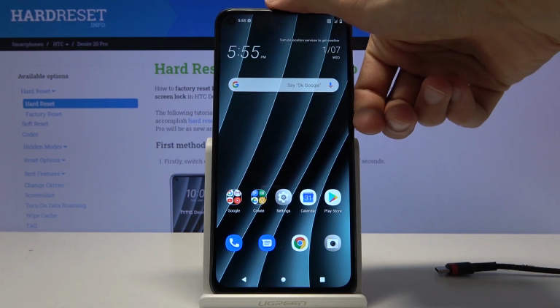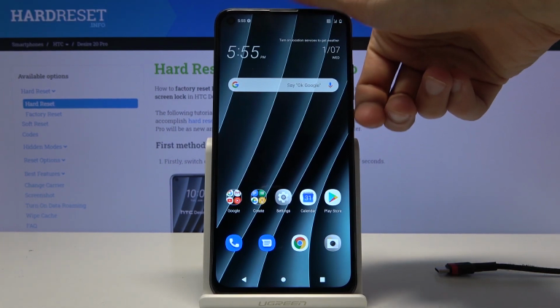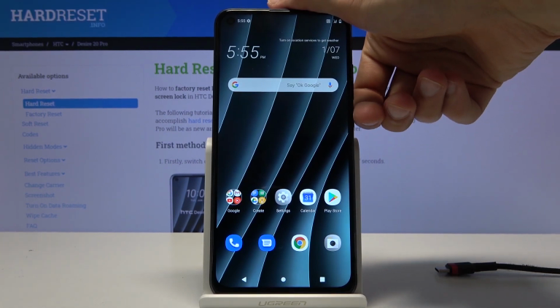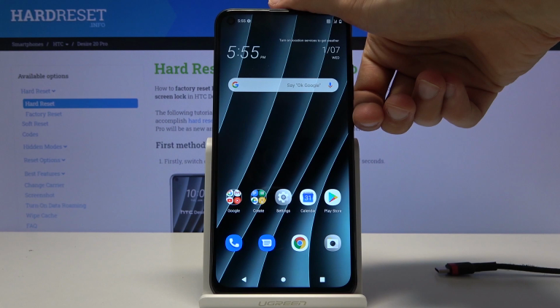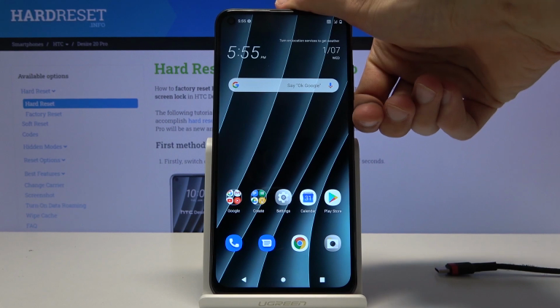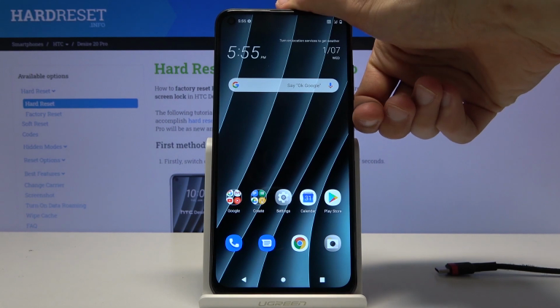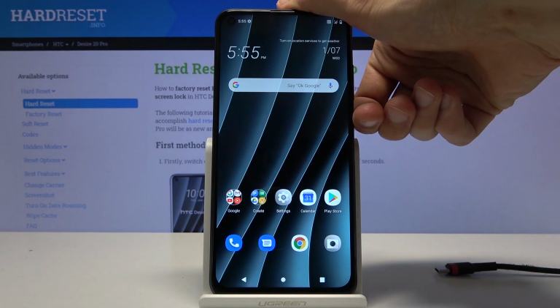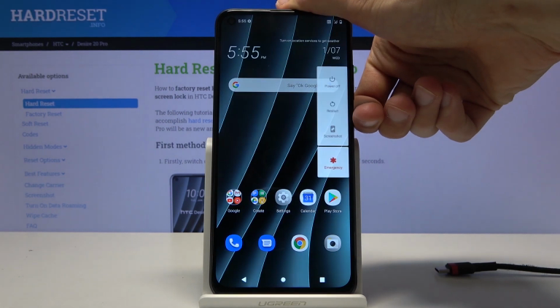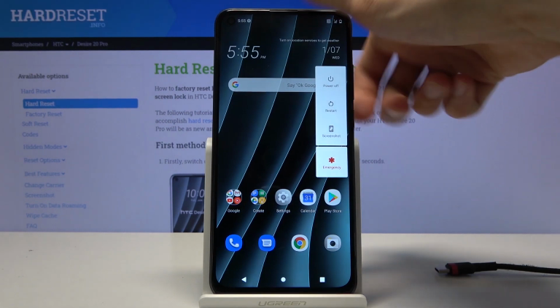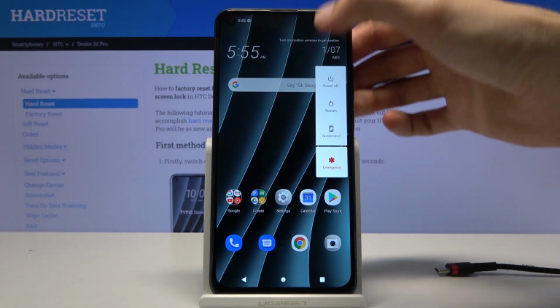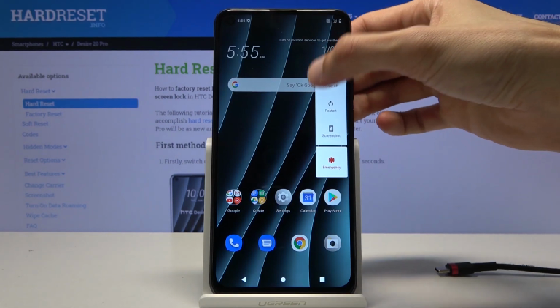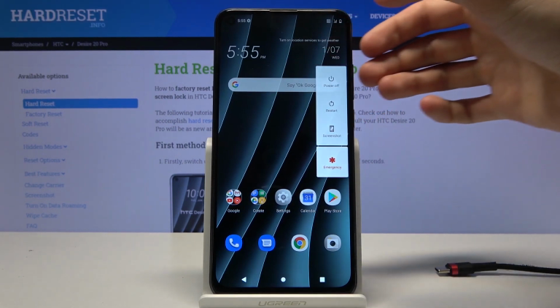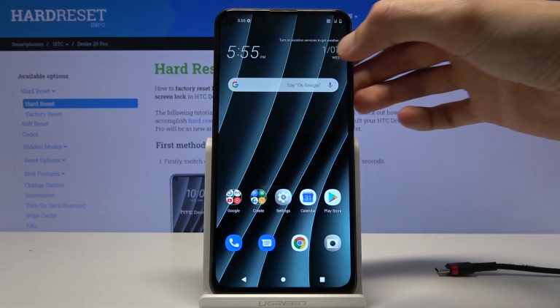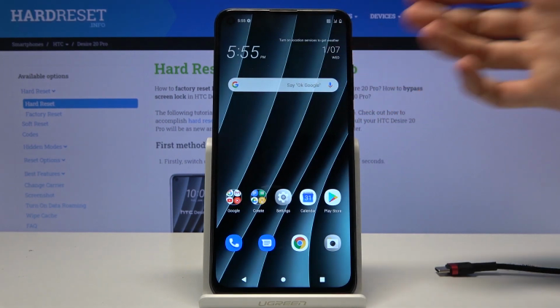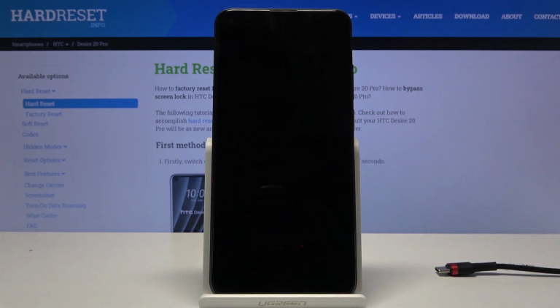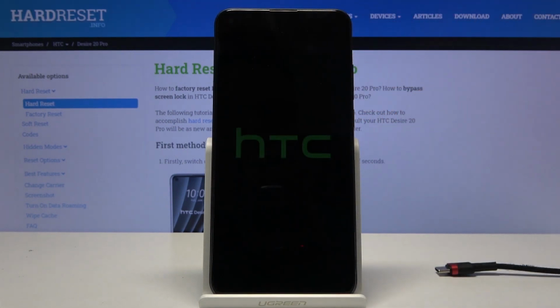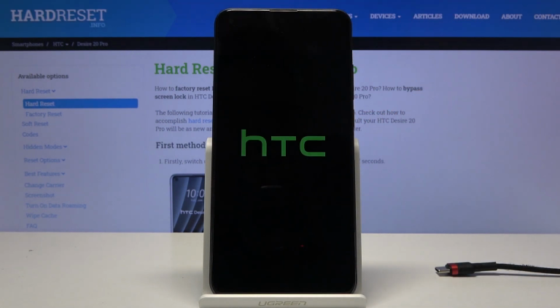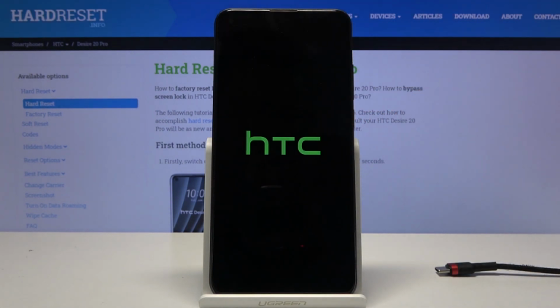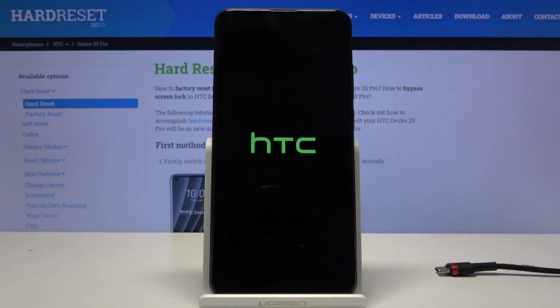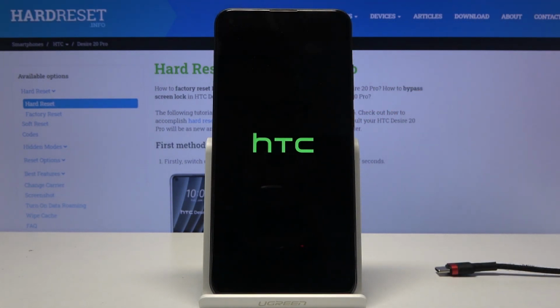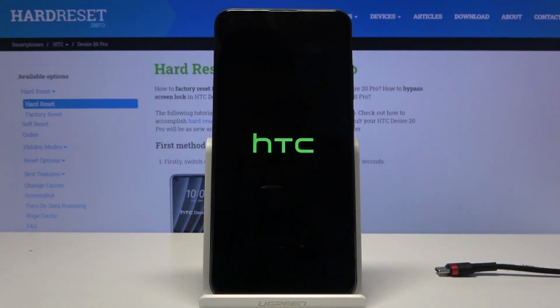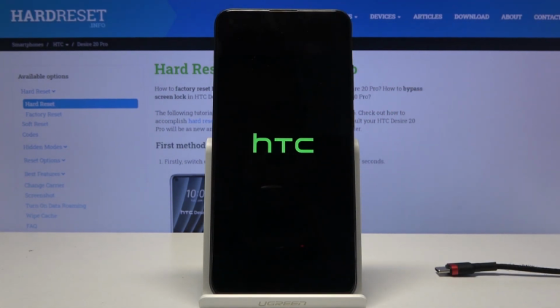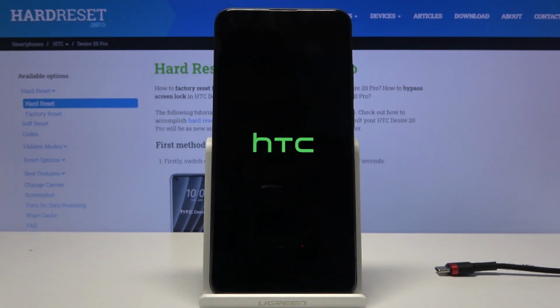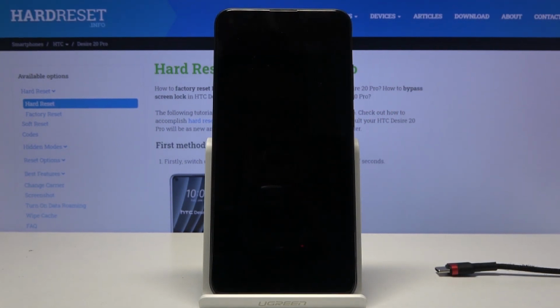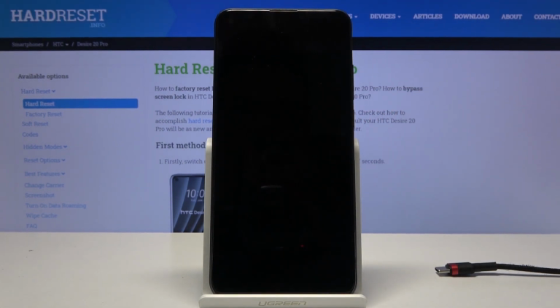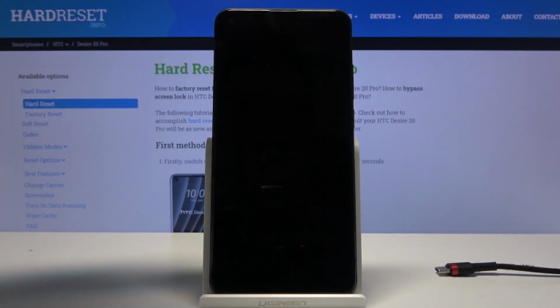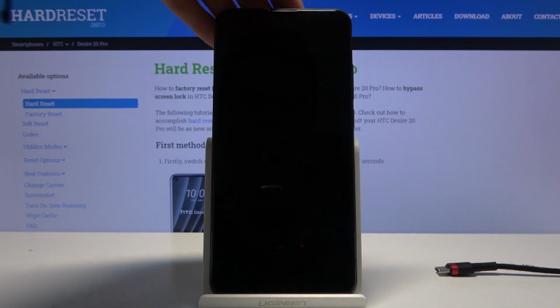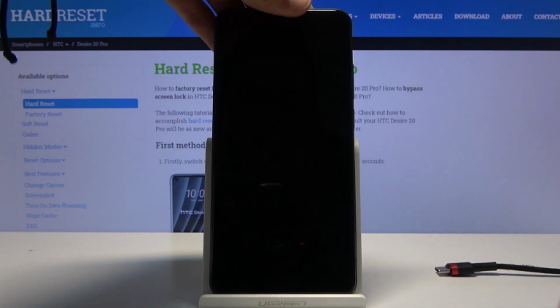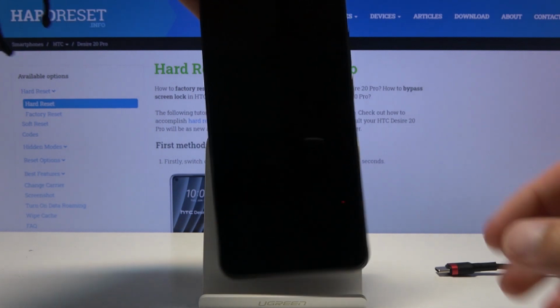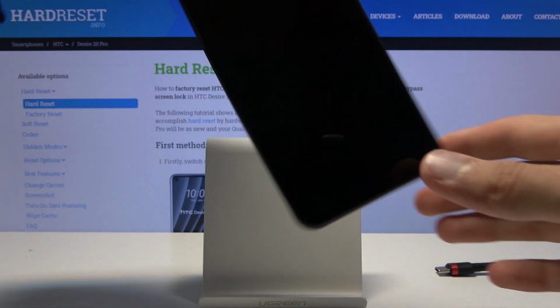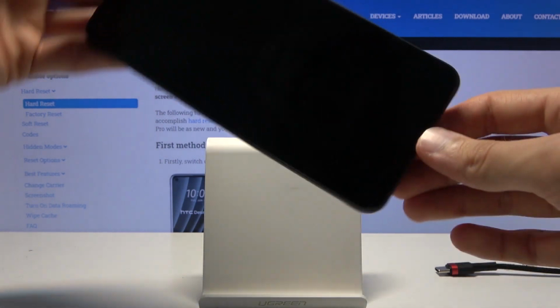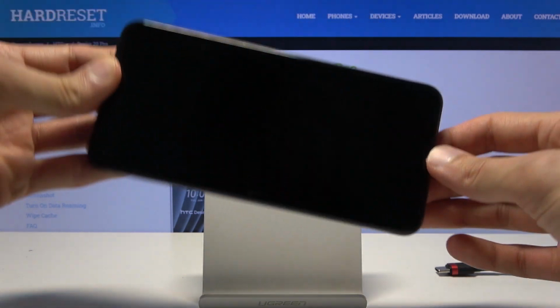Once you have that ready, simply hold the power key, select power off, wait for the device to shut off, and once it has...